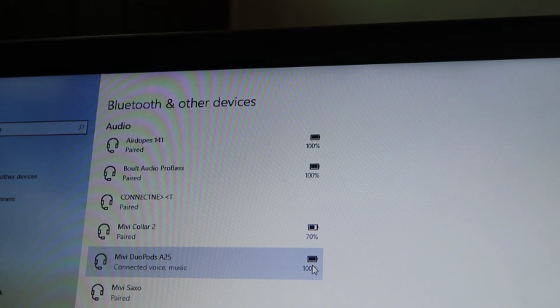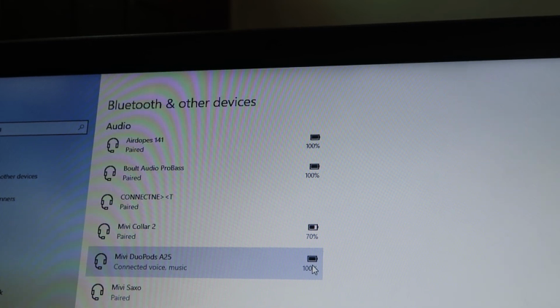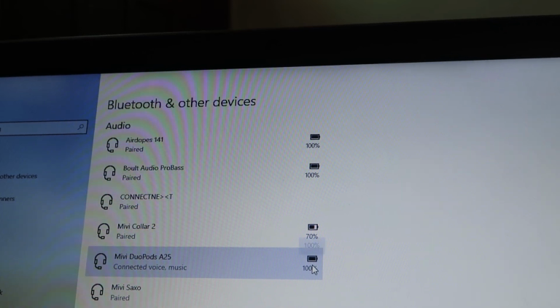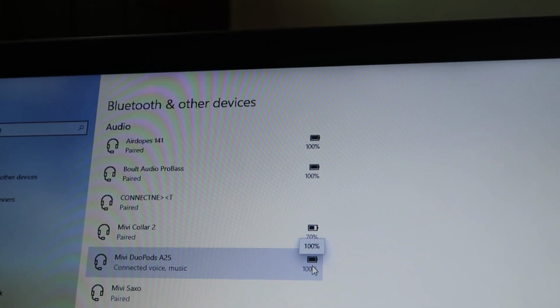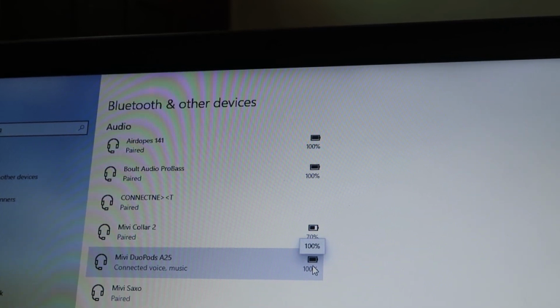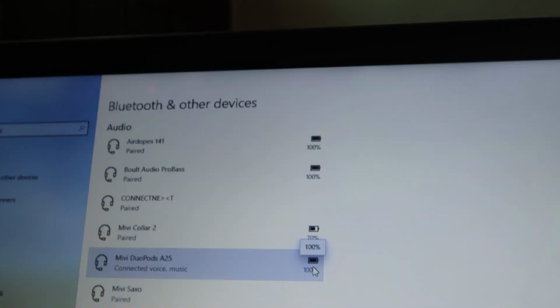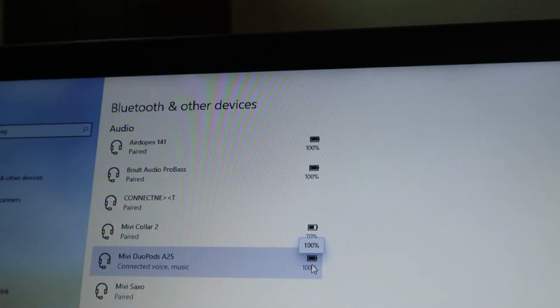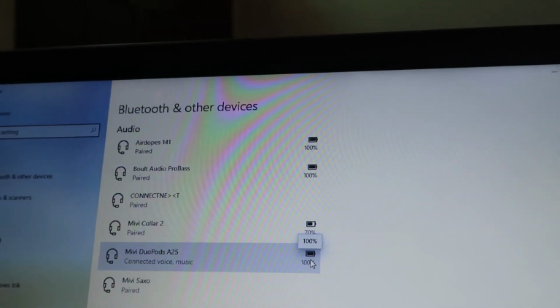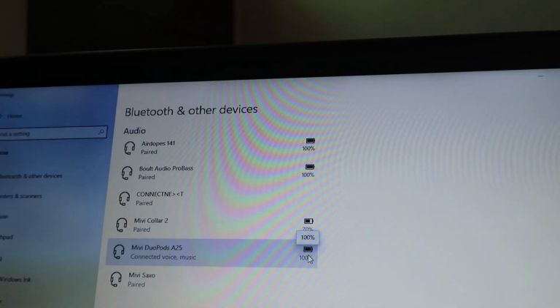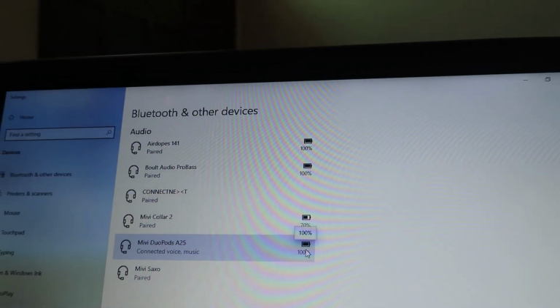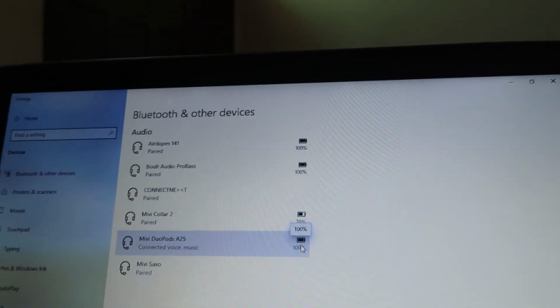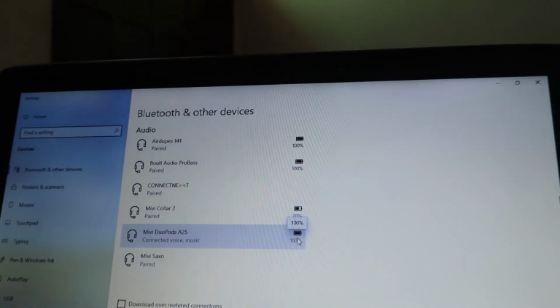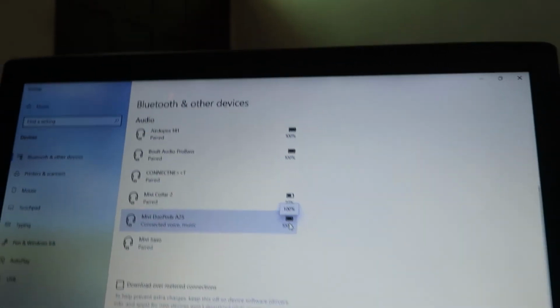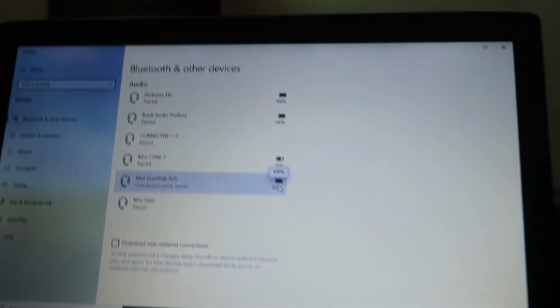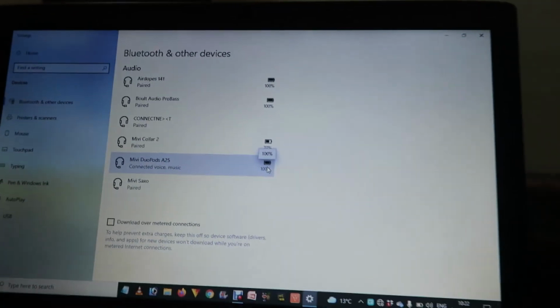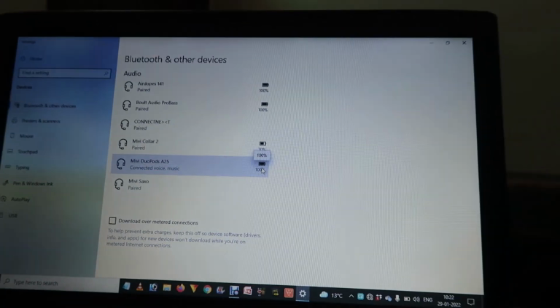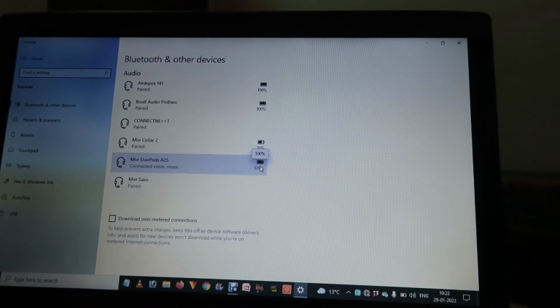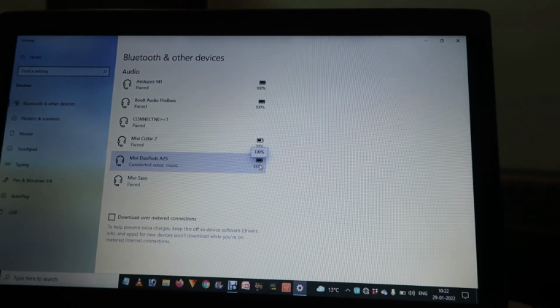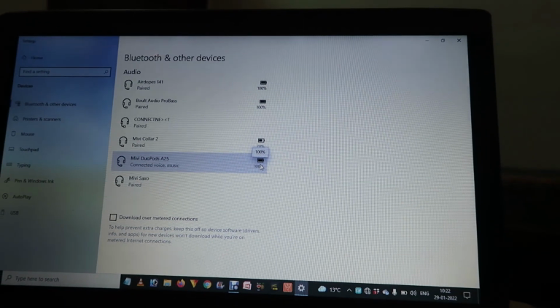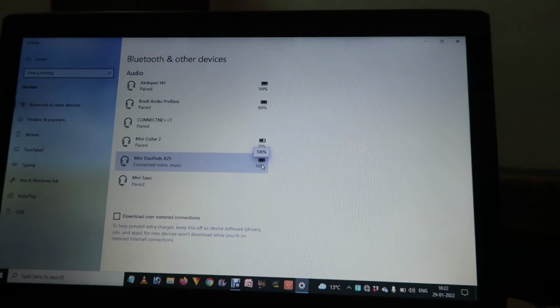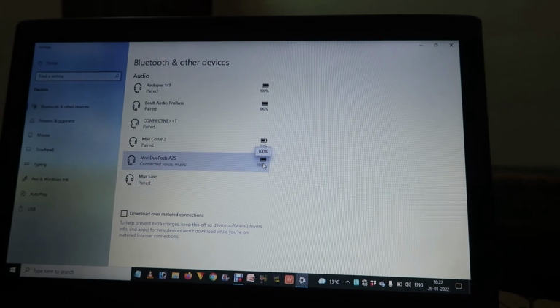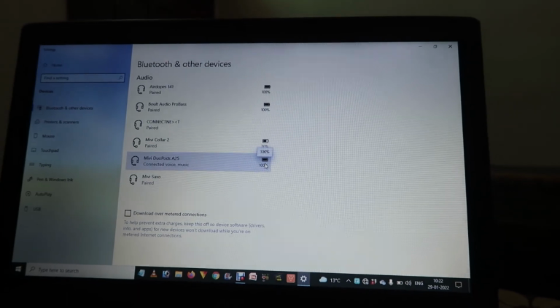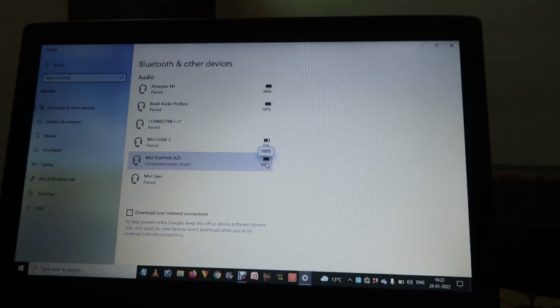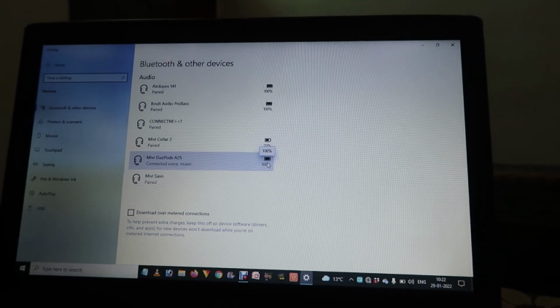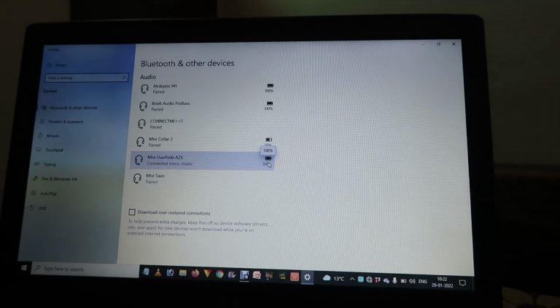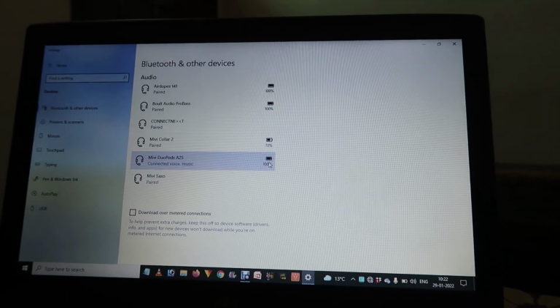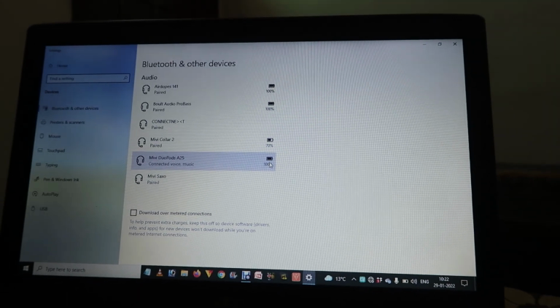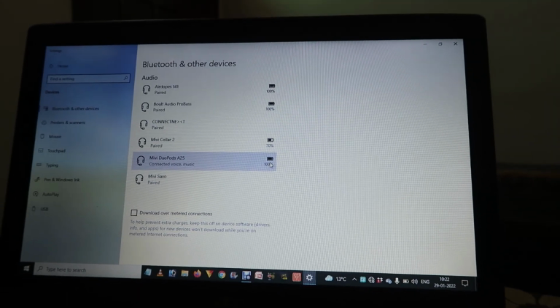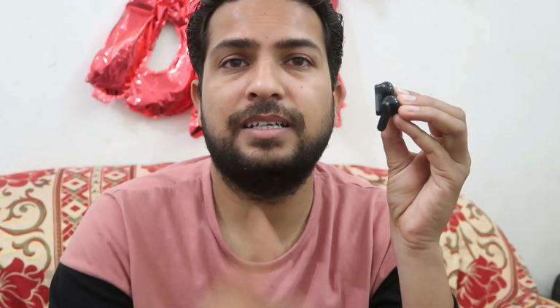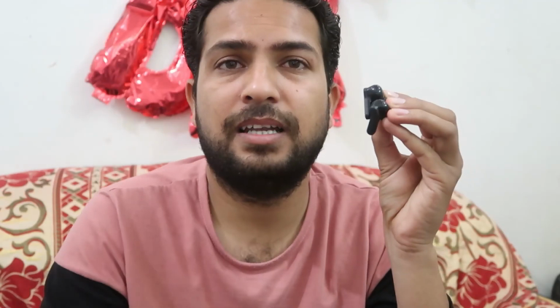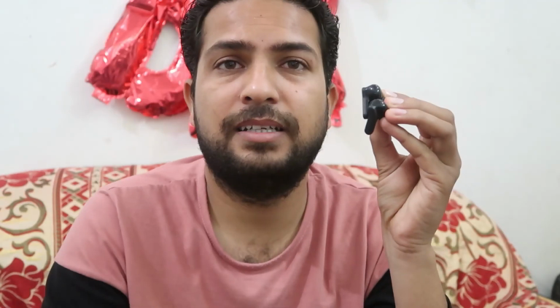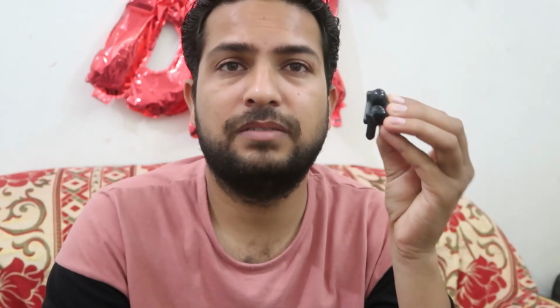After a few seconds it's connected. It will start showing you the battery percentage of the device and will start playing whatever audio you play on your system through these devices.